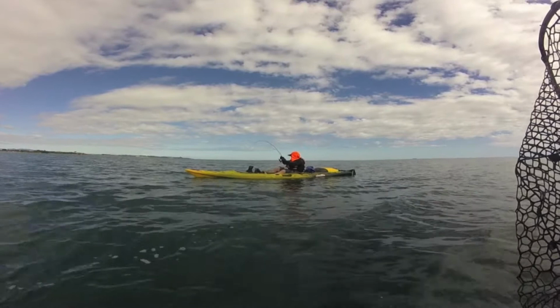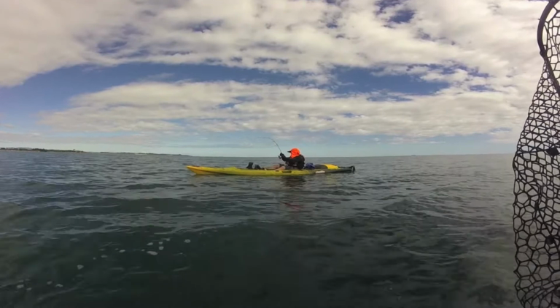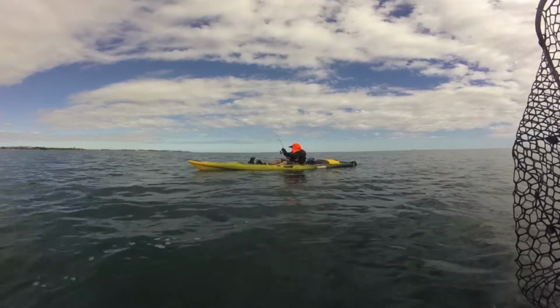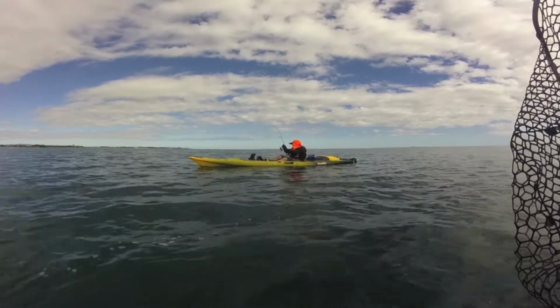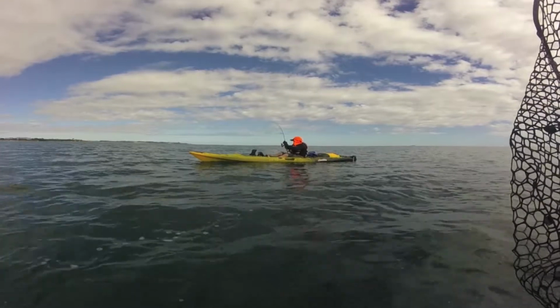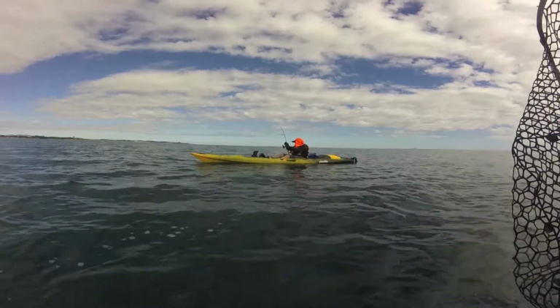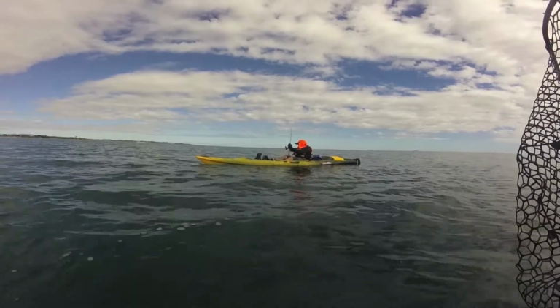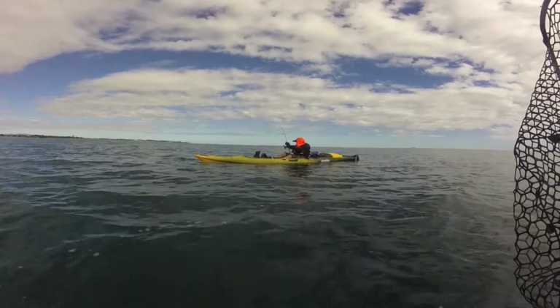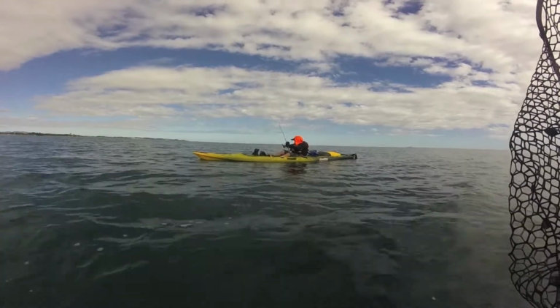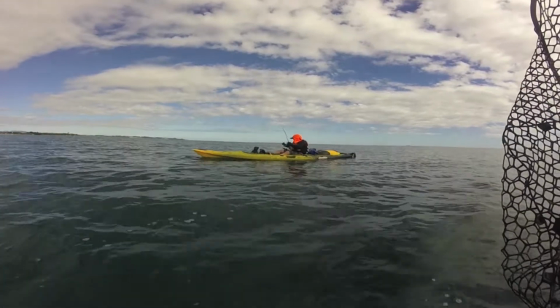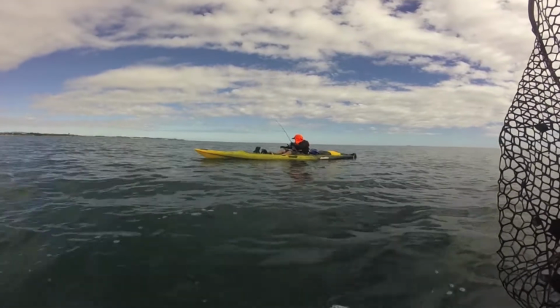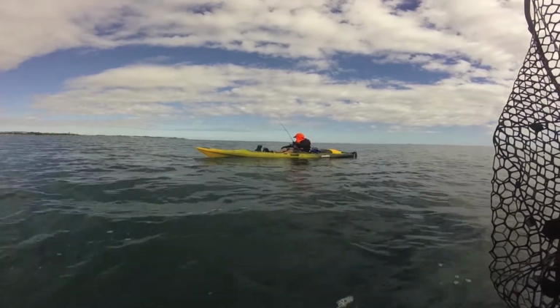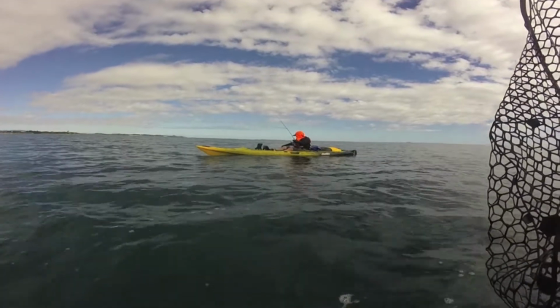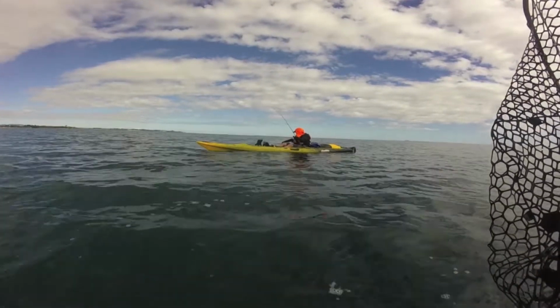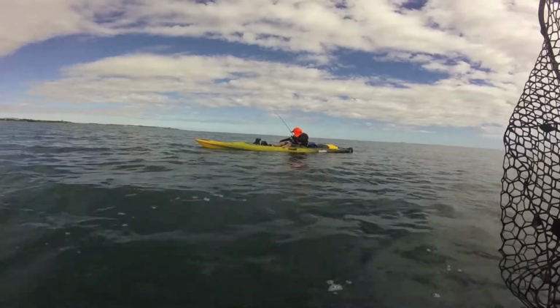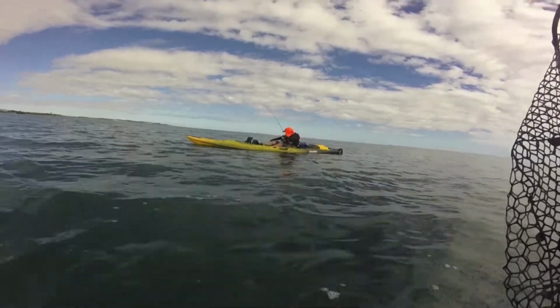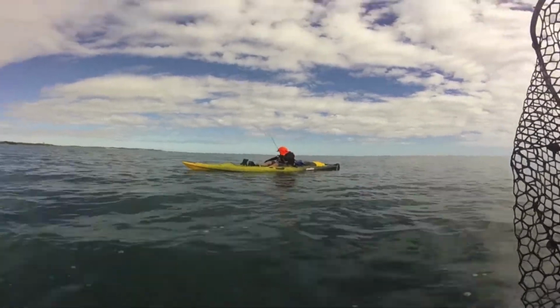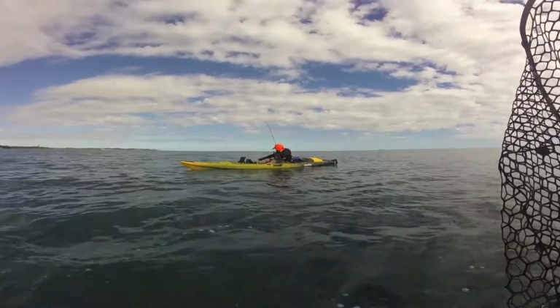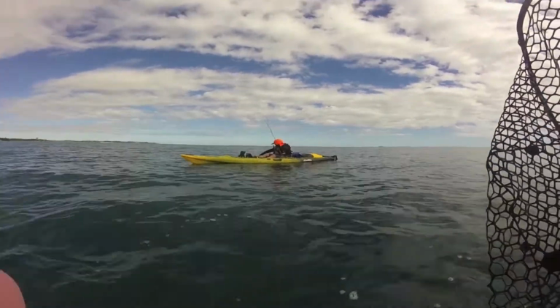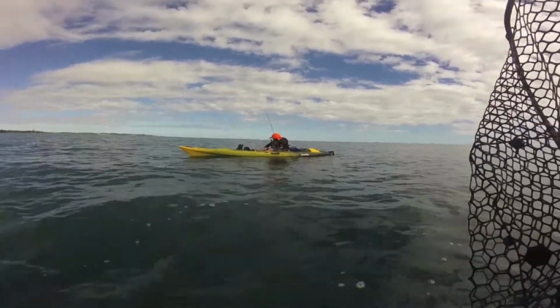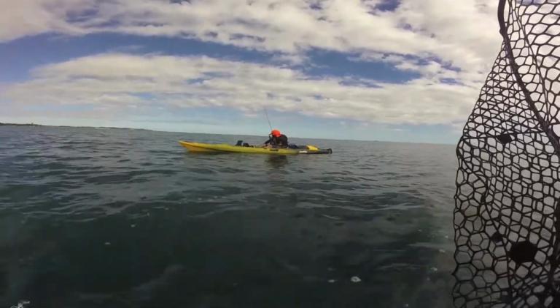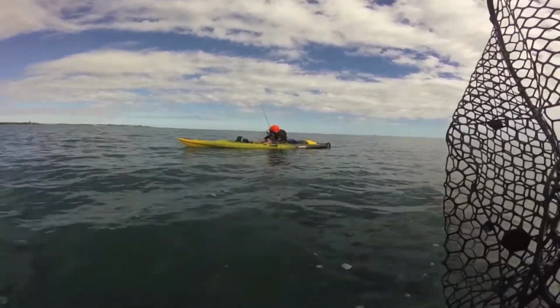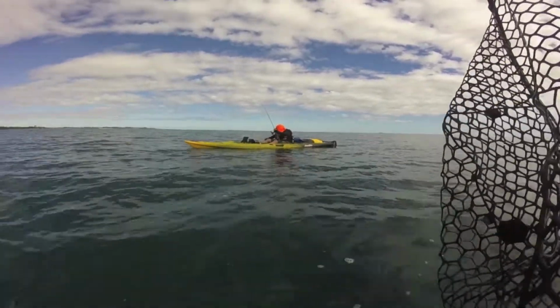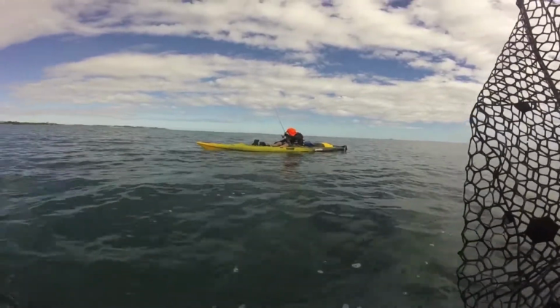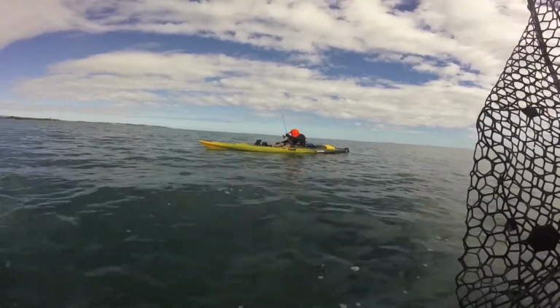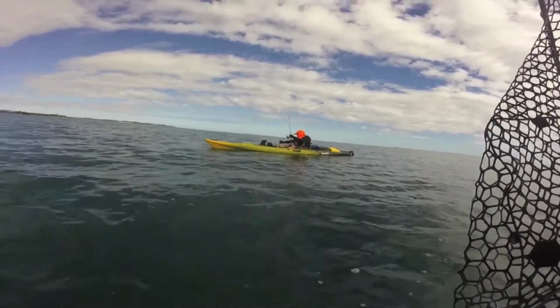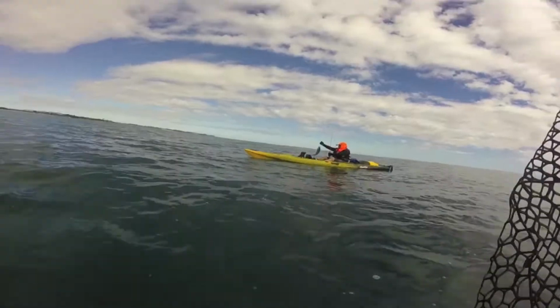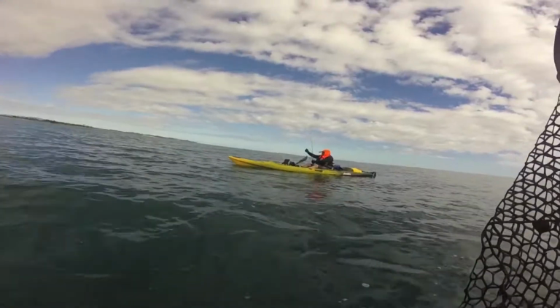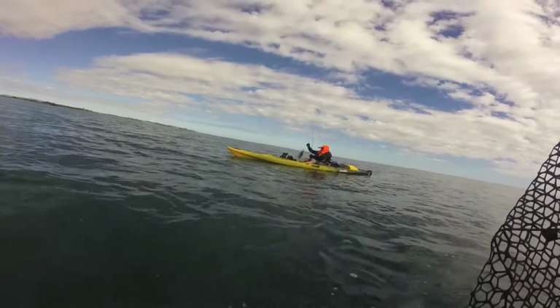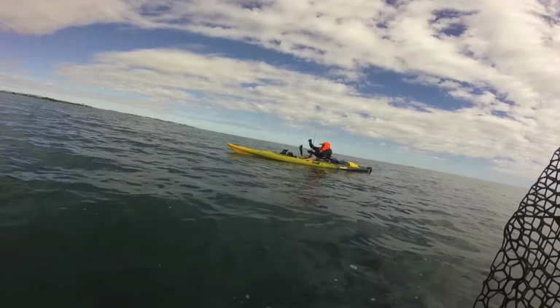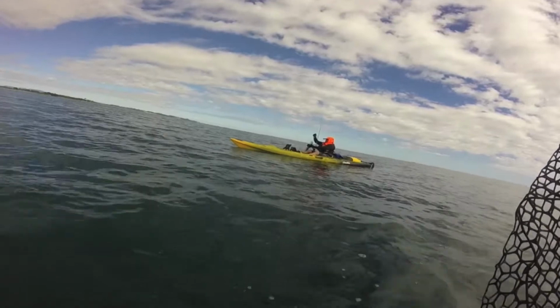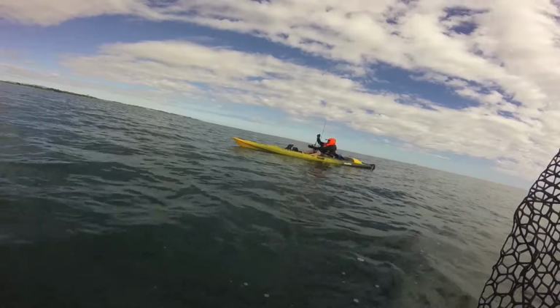Moments later, Fish Puller also hooked up on a large kahawai, which I also took home for dinner.